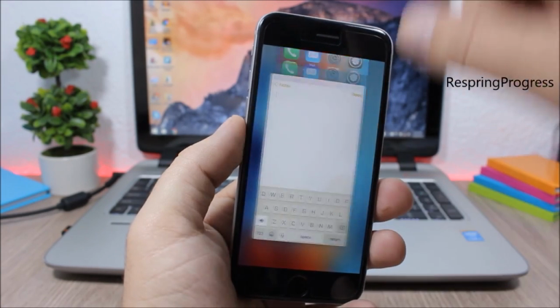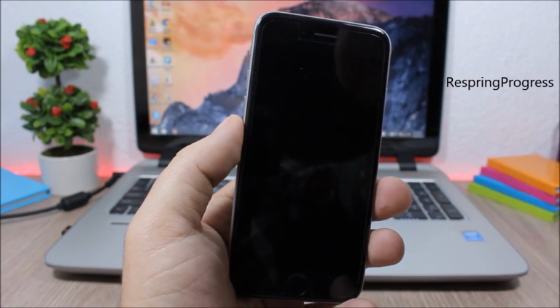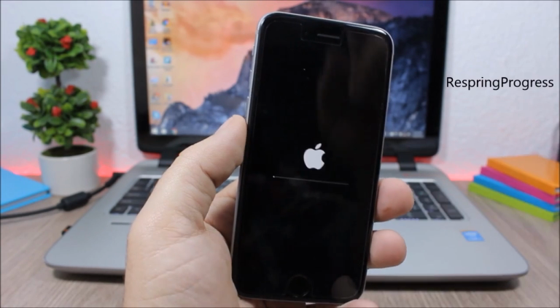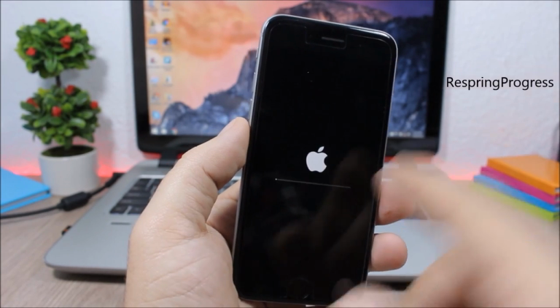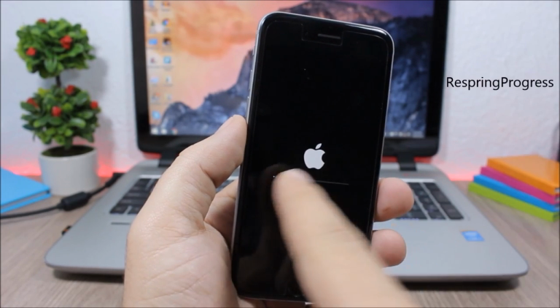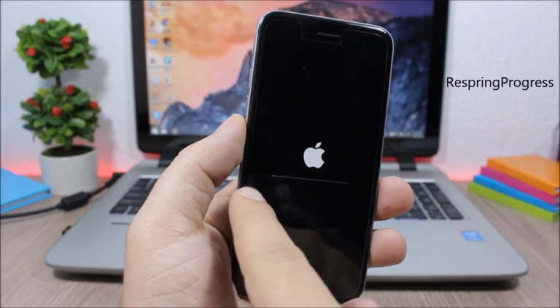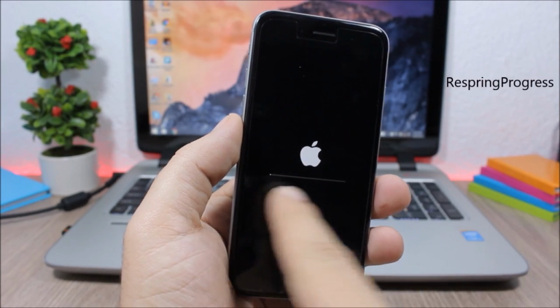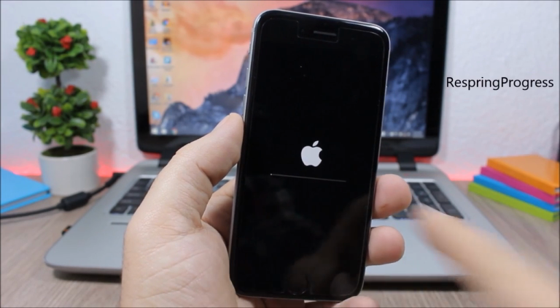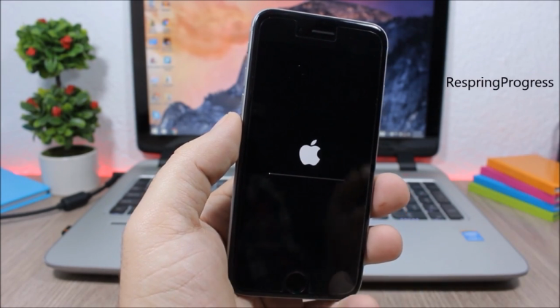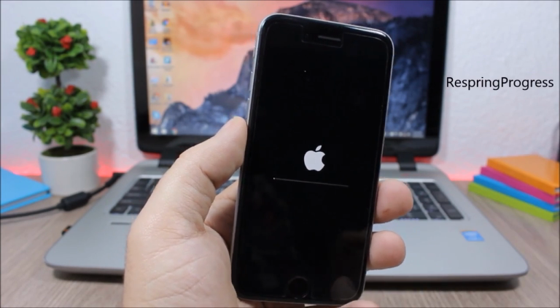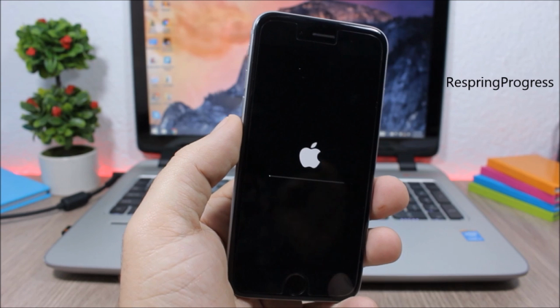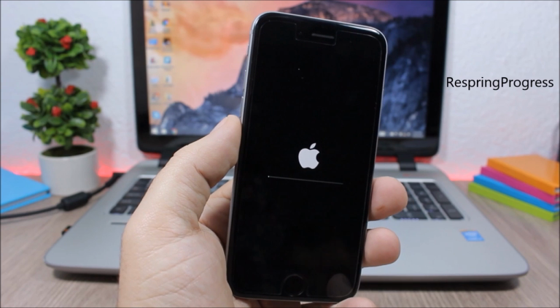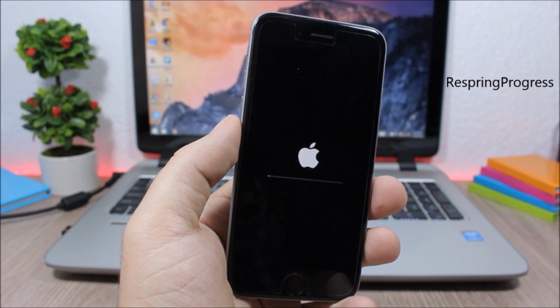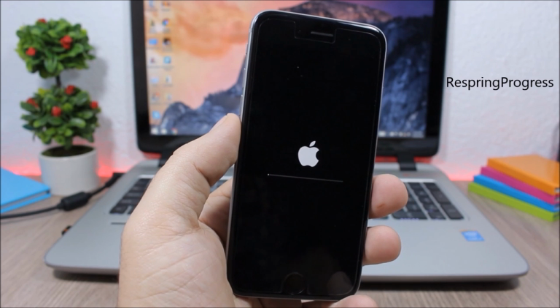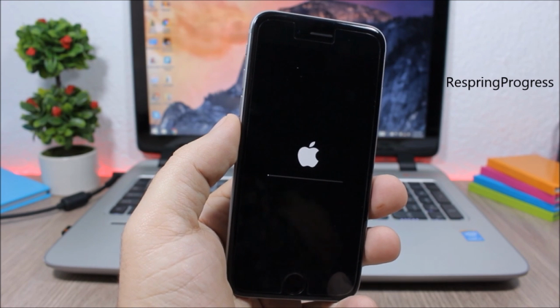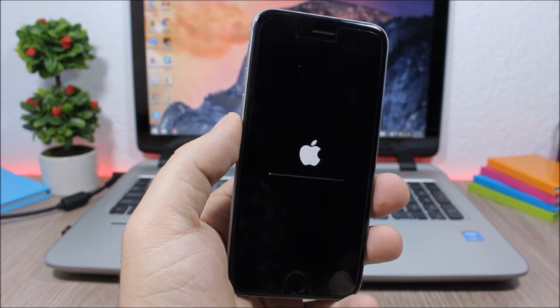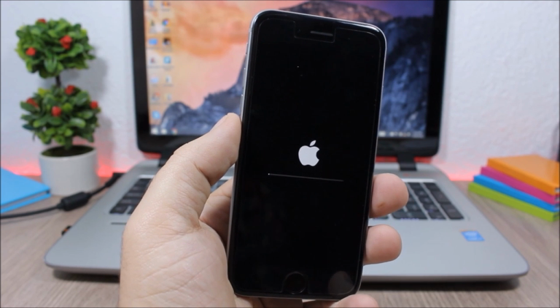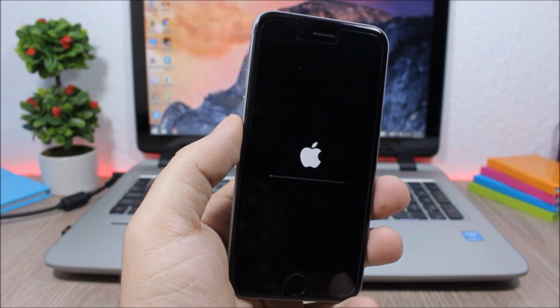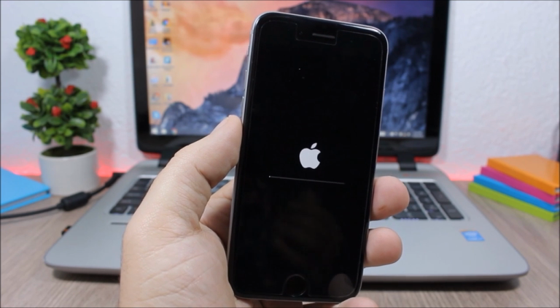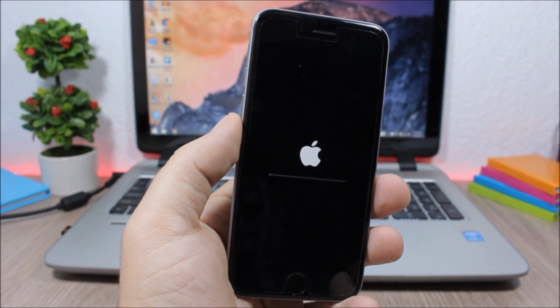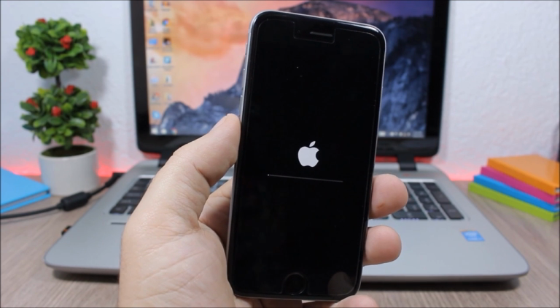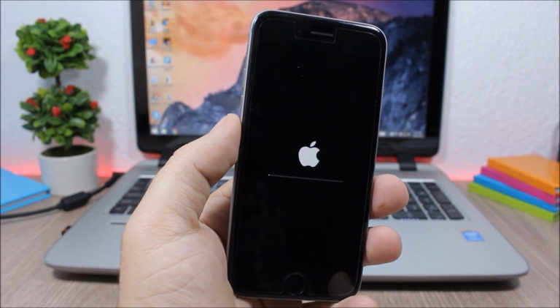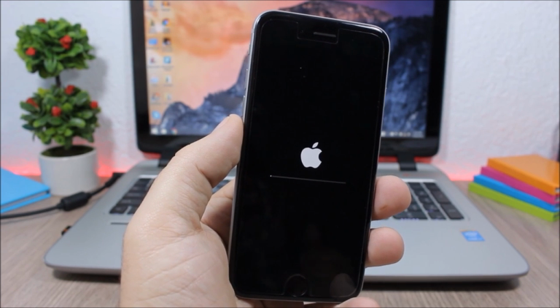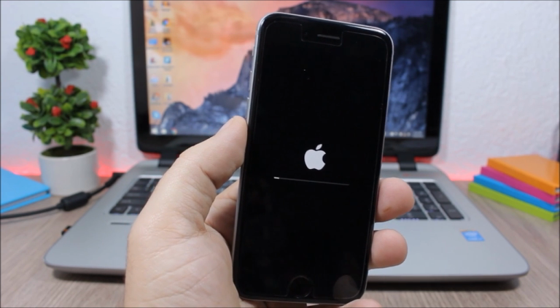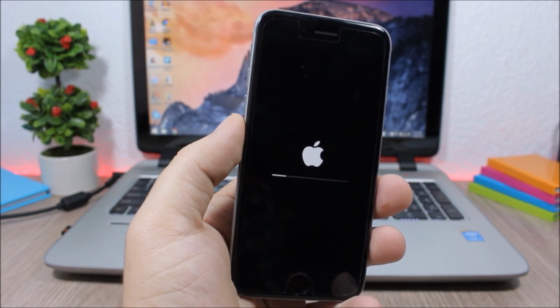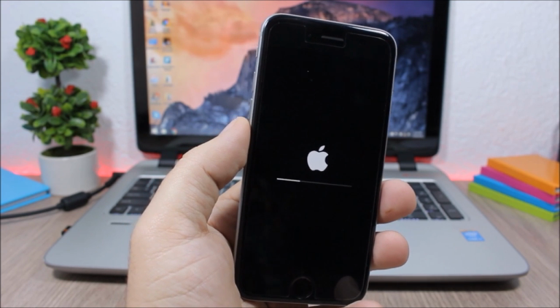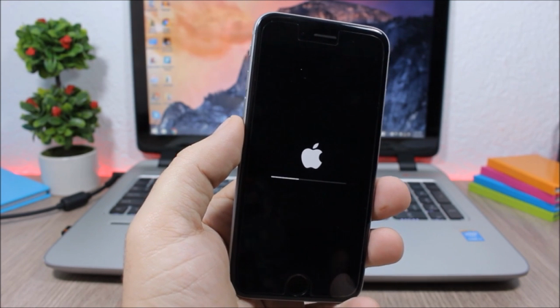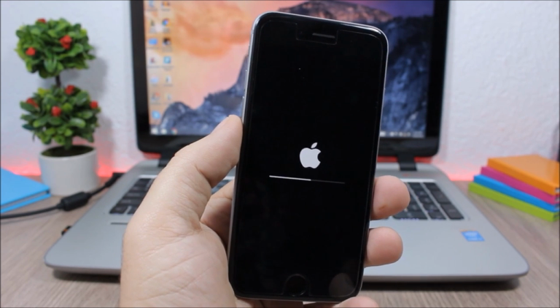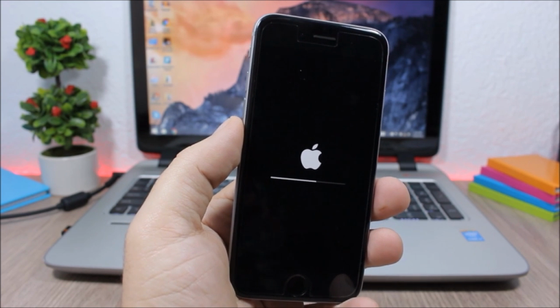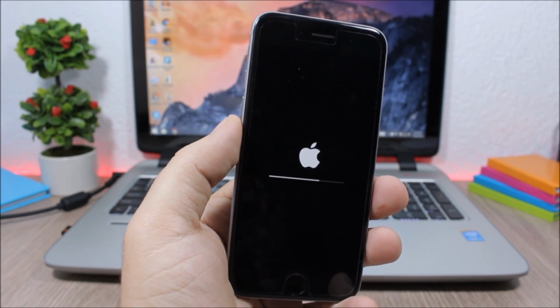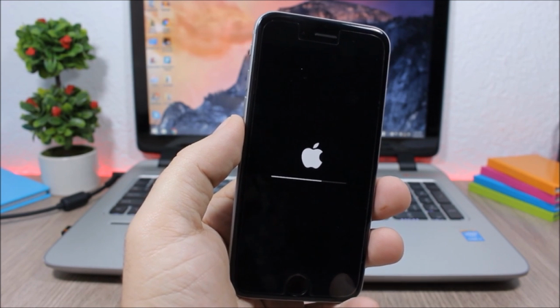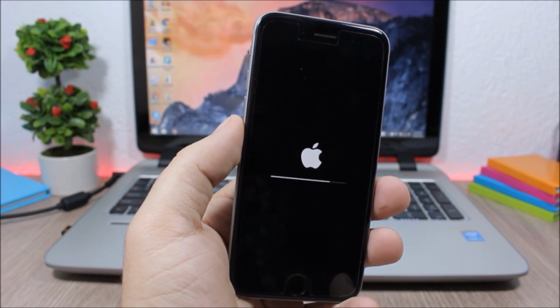Respring Progress shows a progress bar indicating the progress of respring when you respring your device.